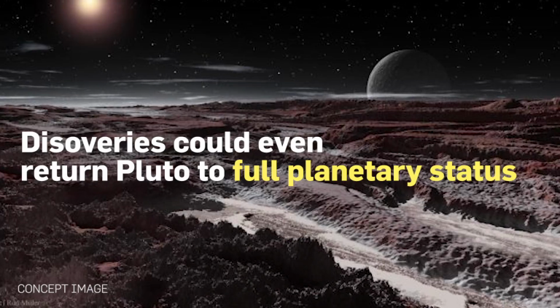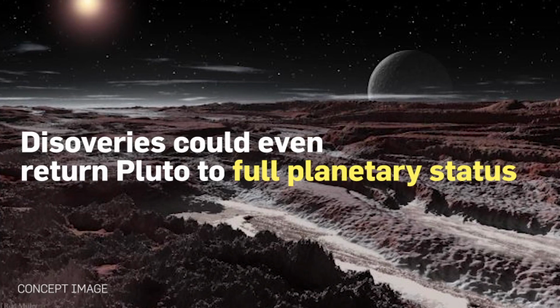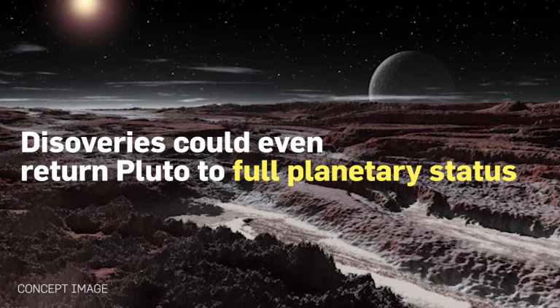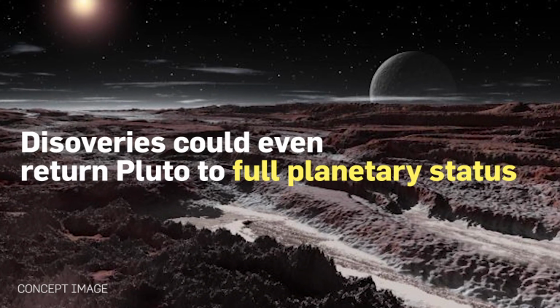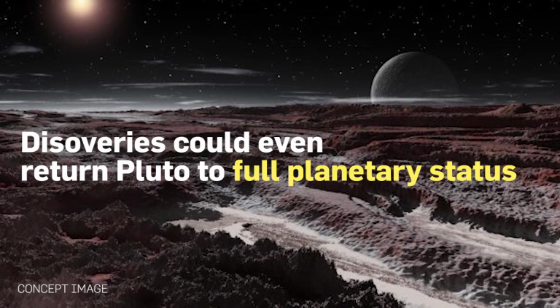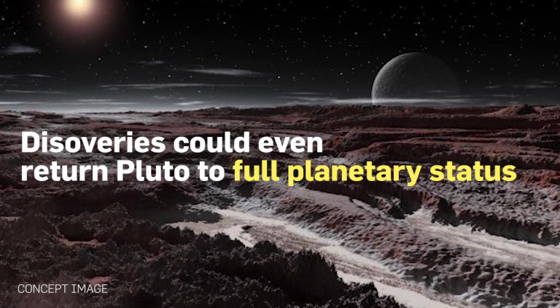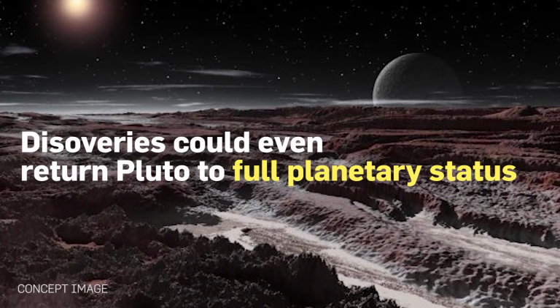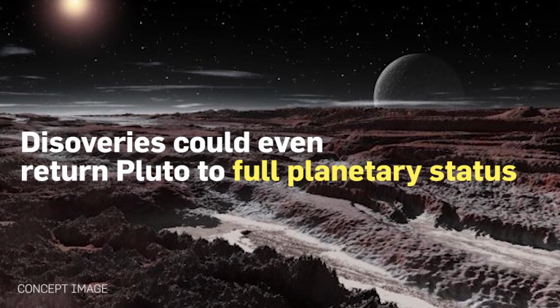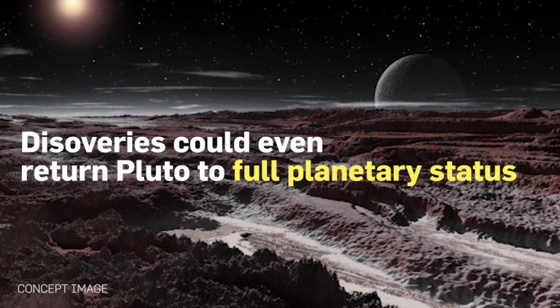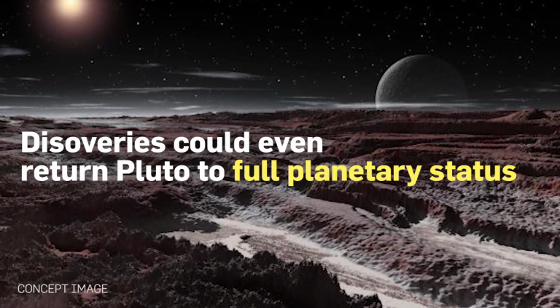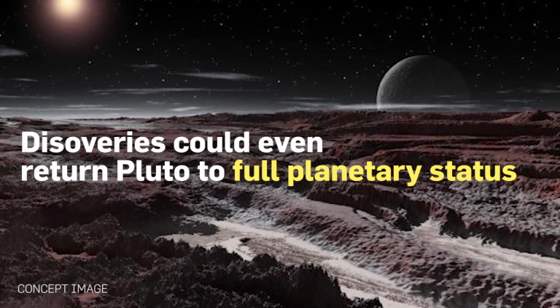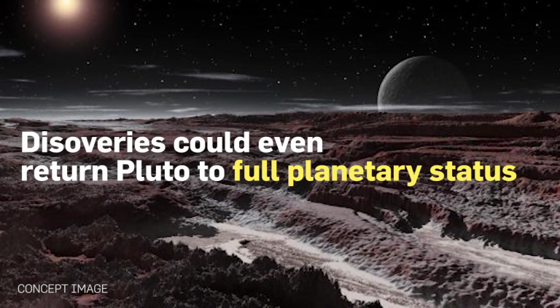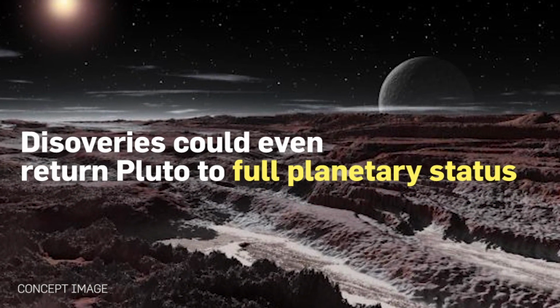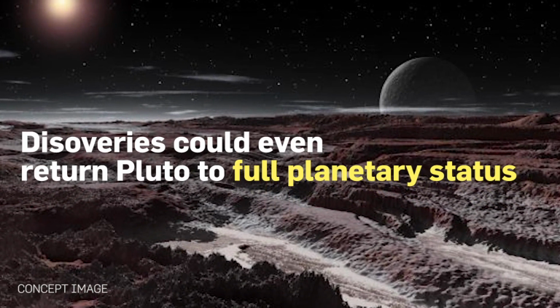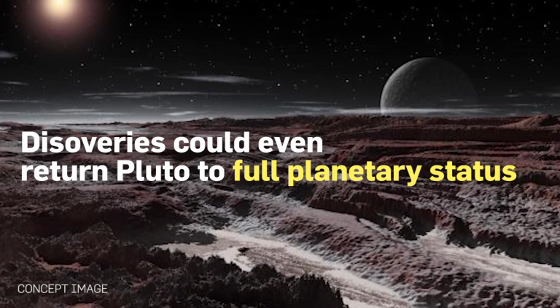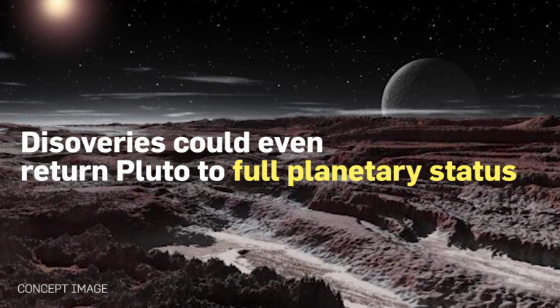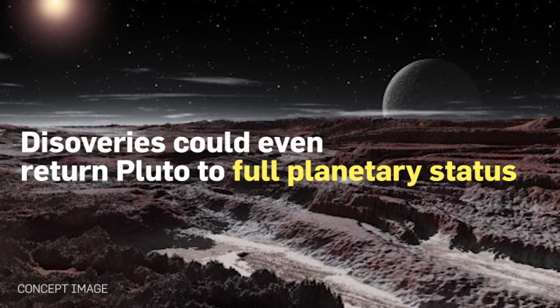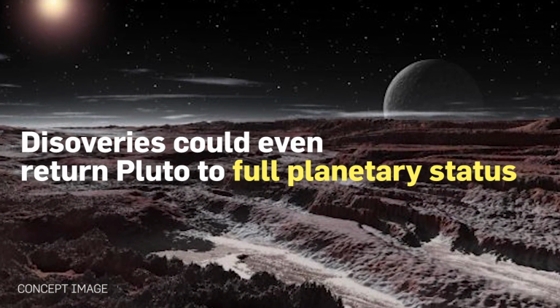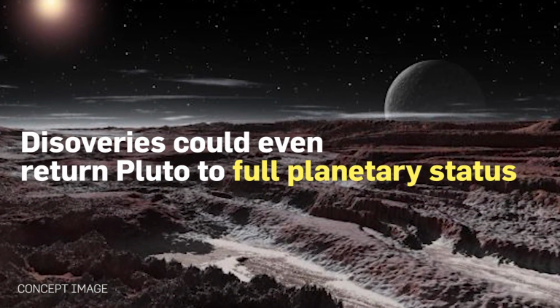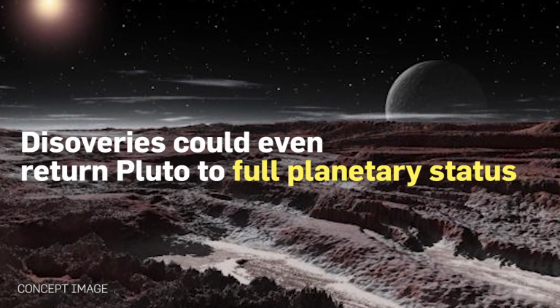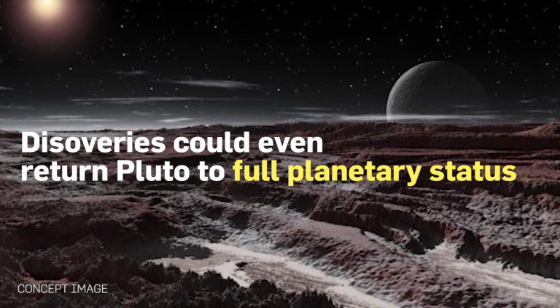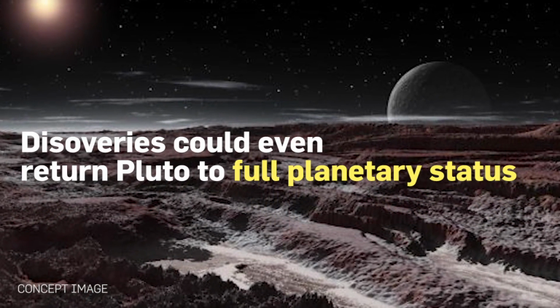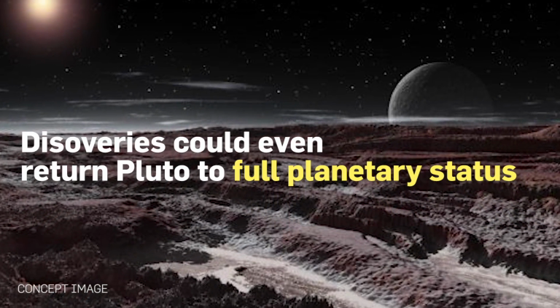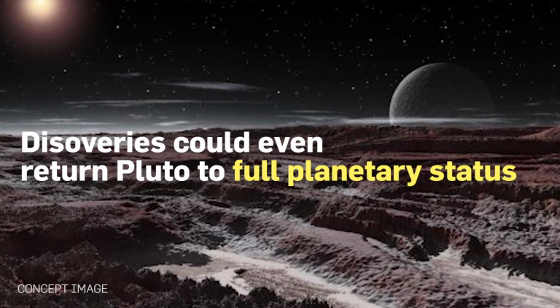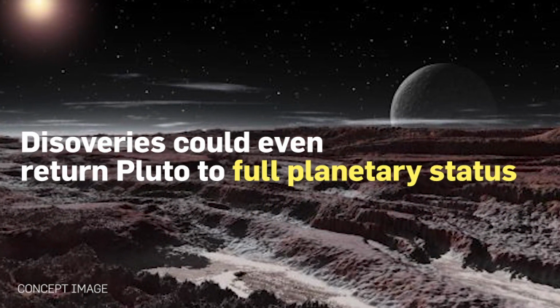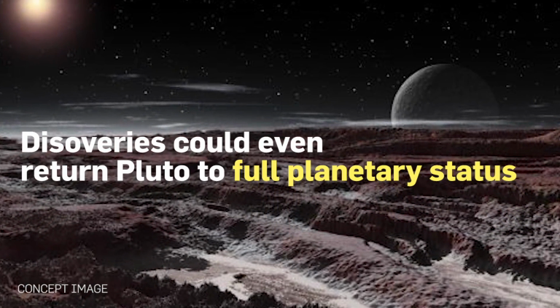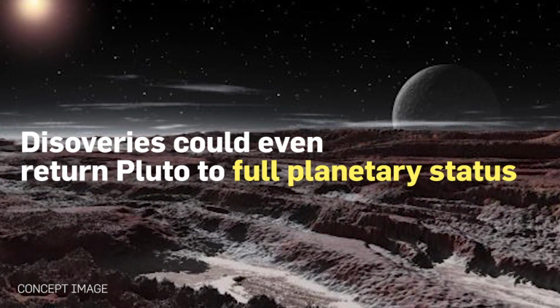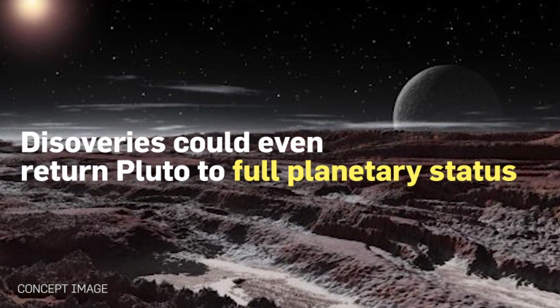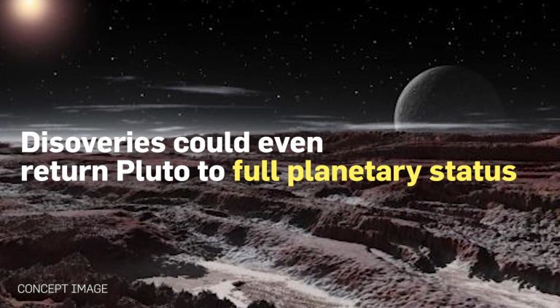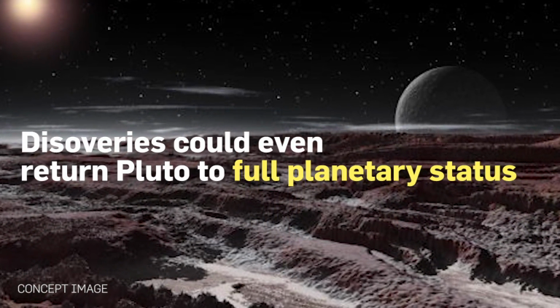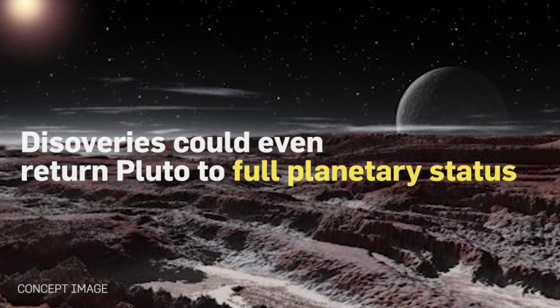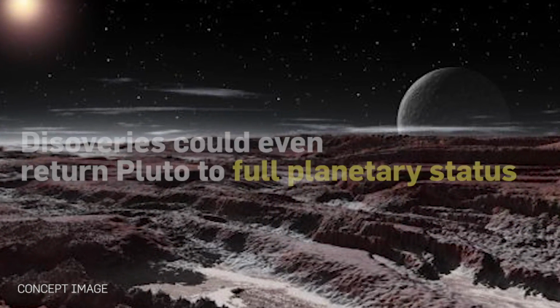Depending on what else it discovers, New Horizons' findings could even reinstate Pluto as a proper planet.